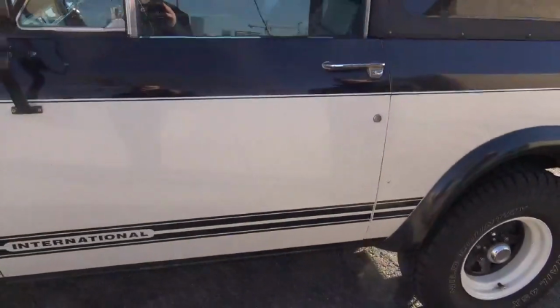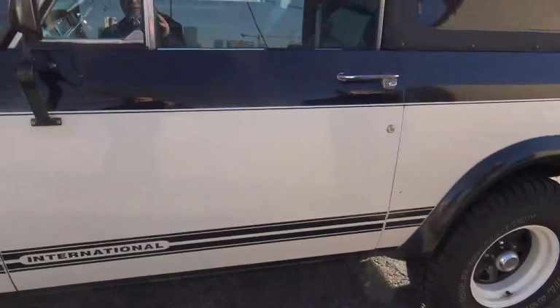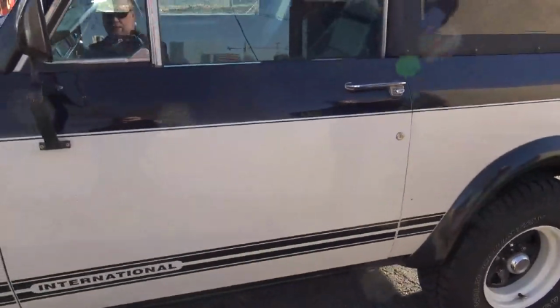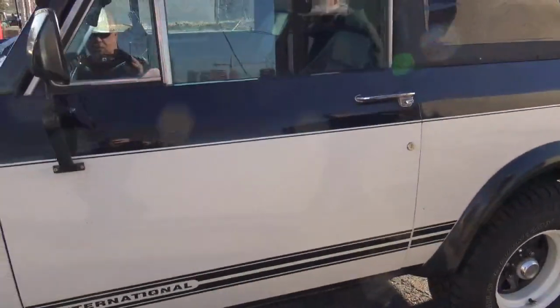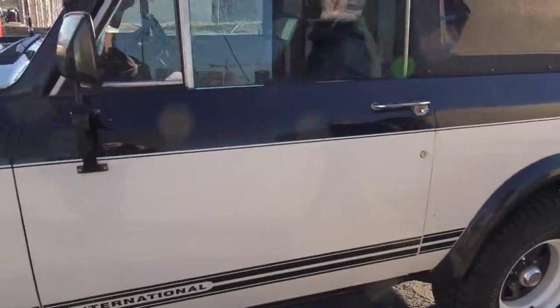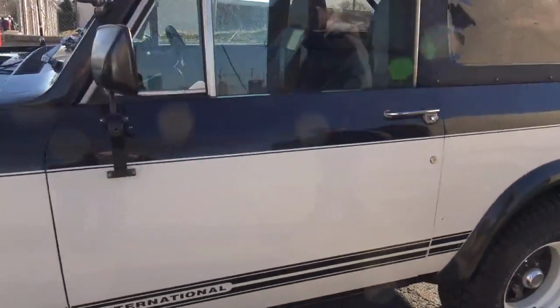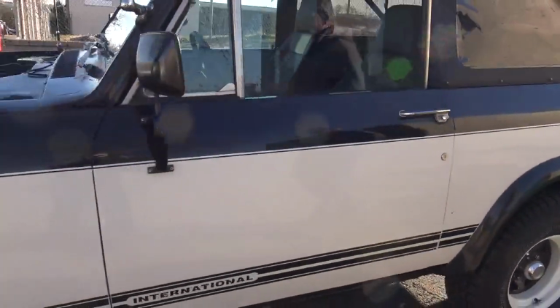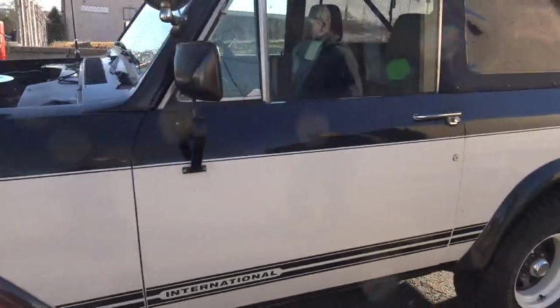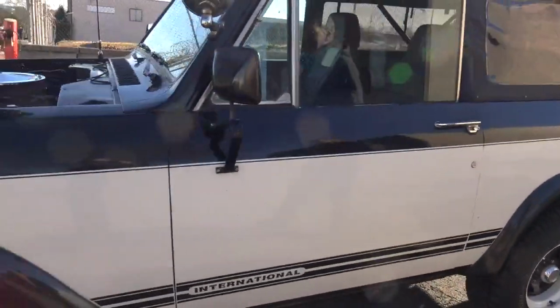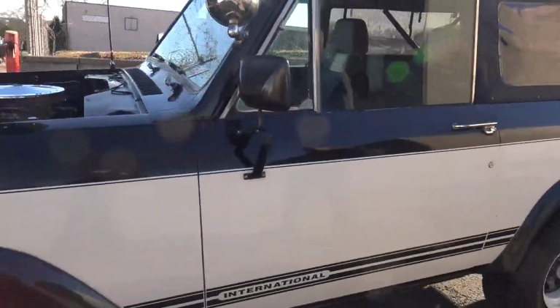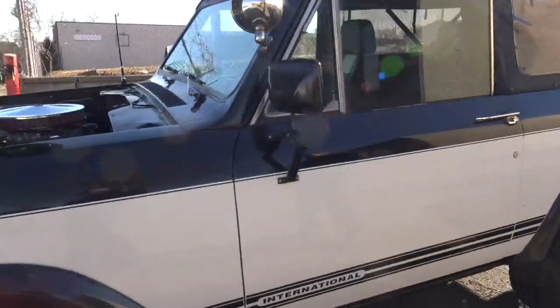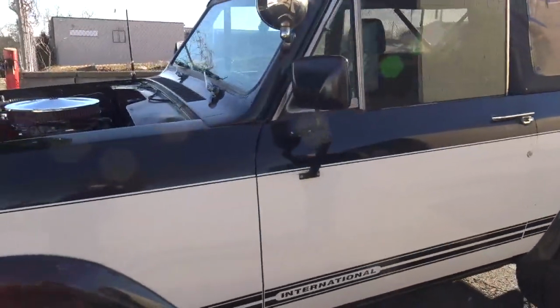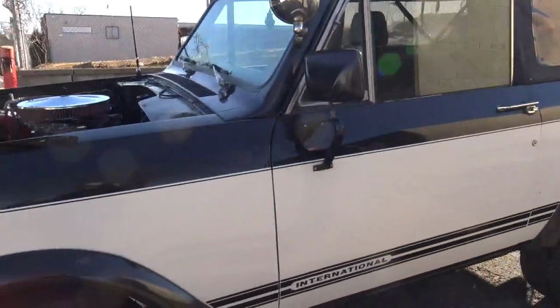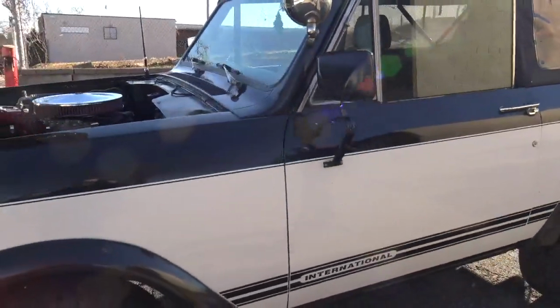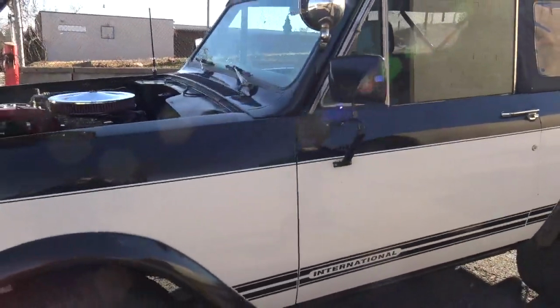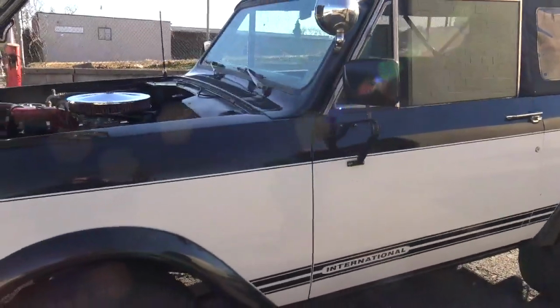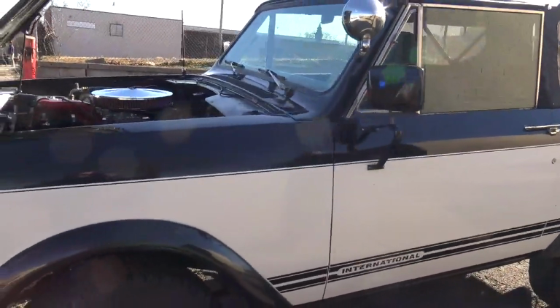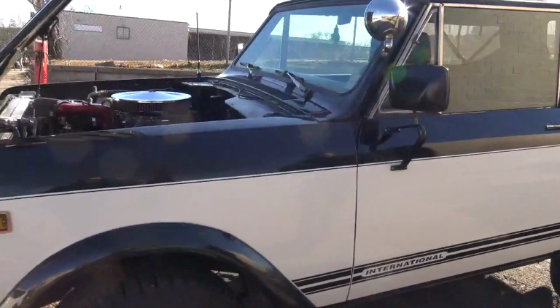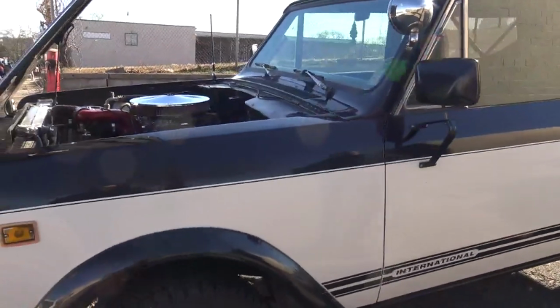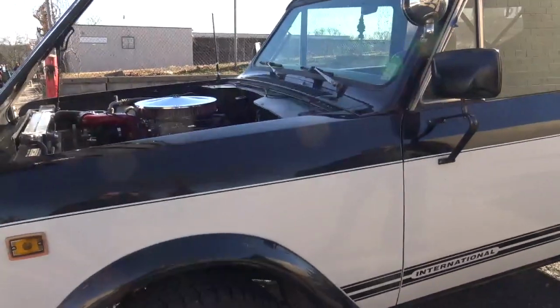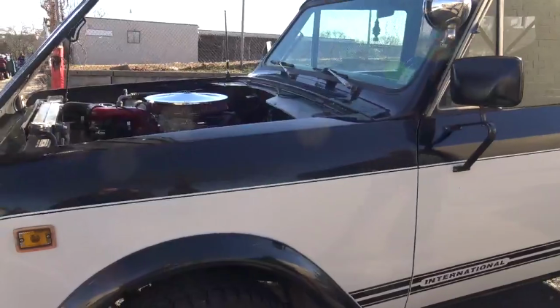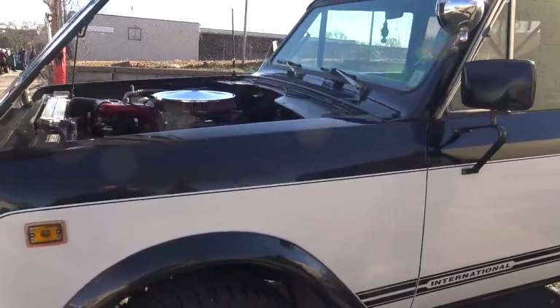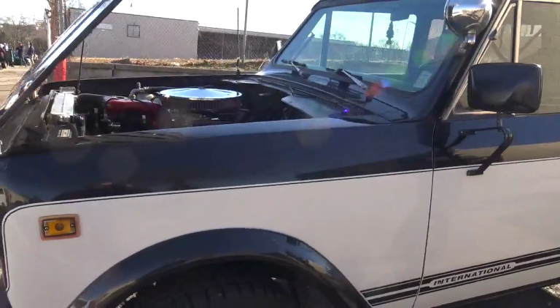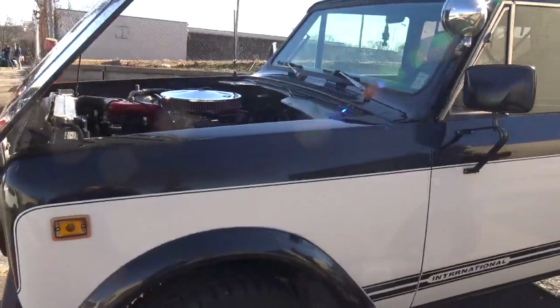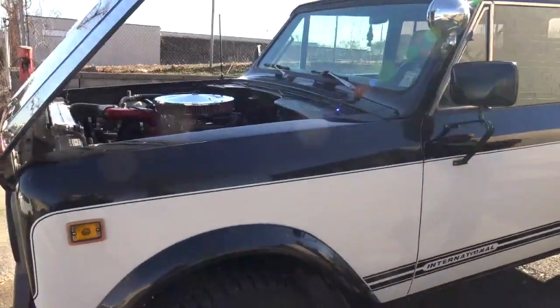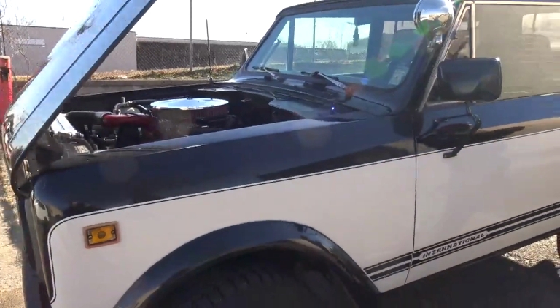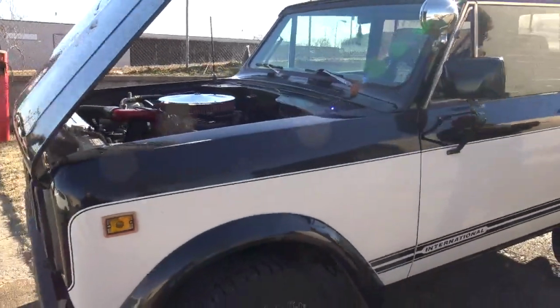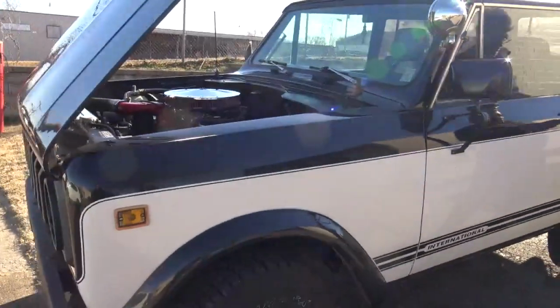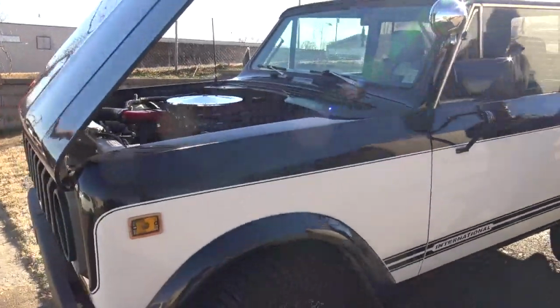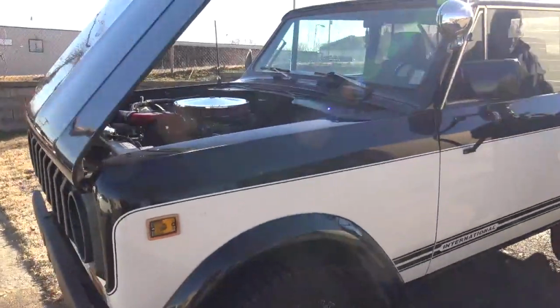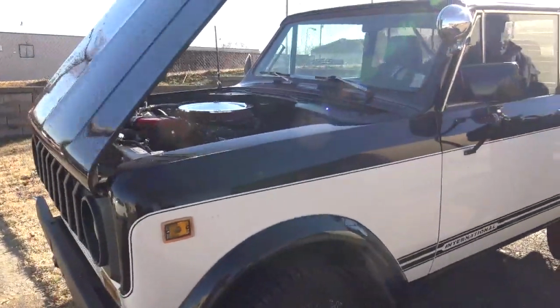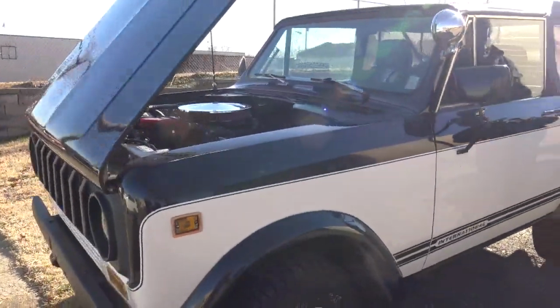Looks like a pretty good truck. It is a pretty decent truck. Fire it up. Run it. Safe for the start? I think it will. All right.